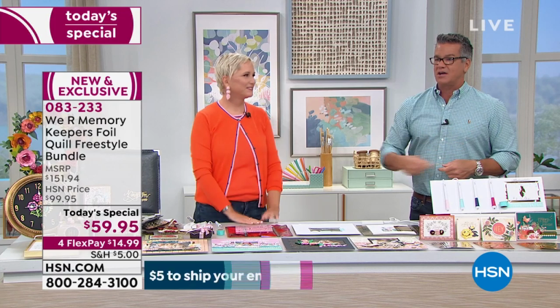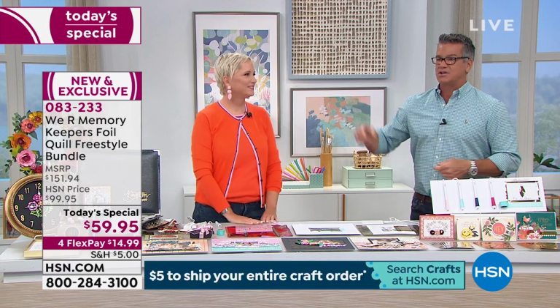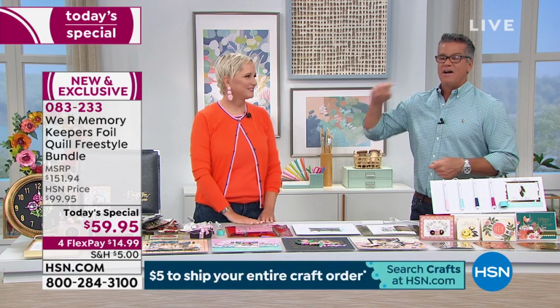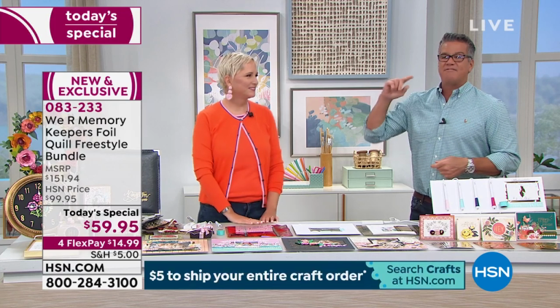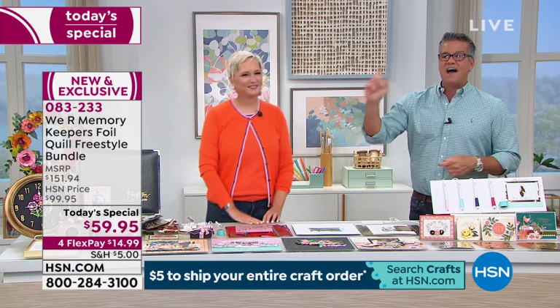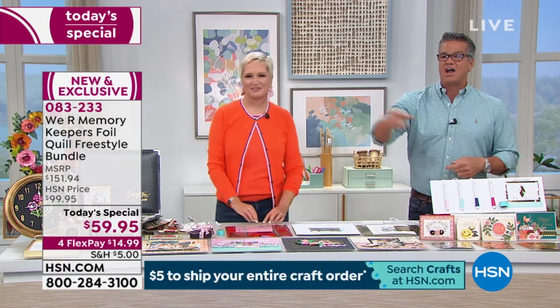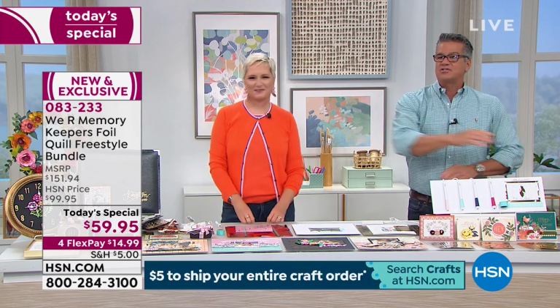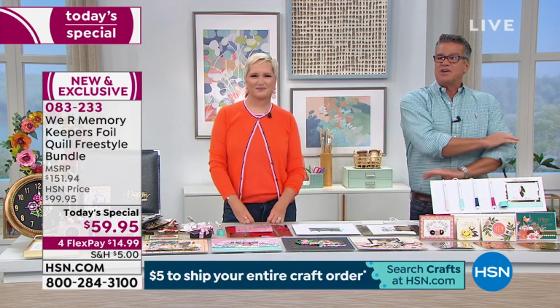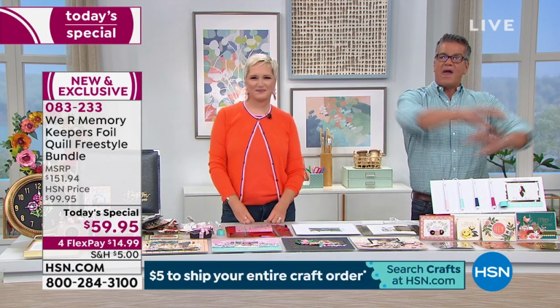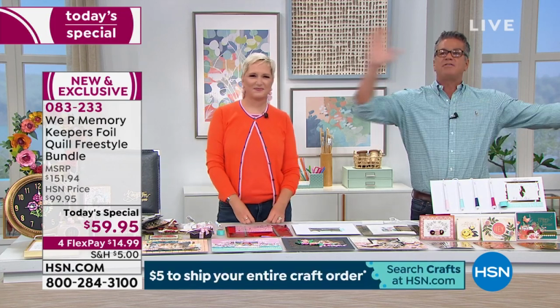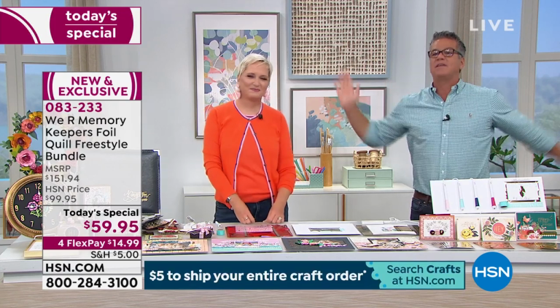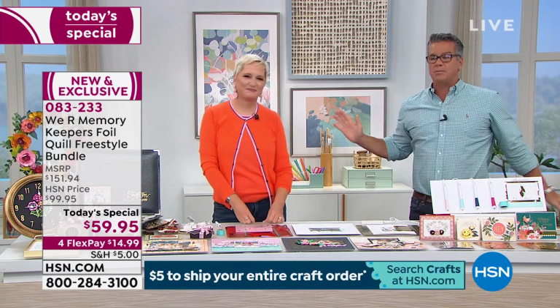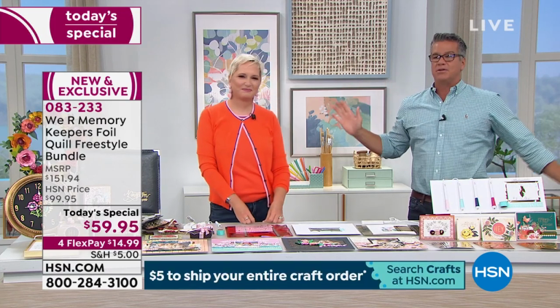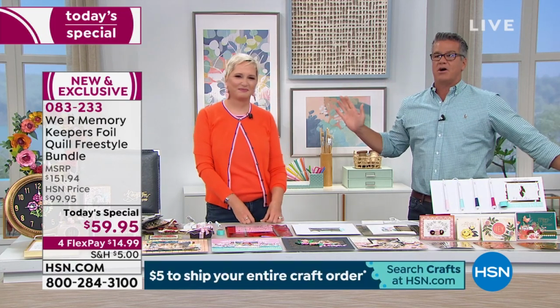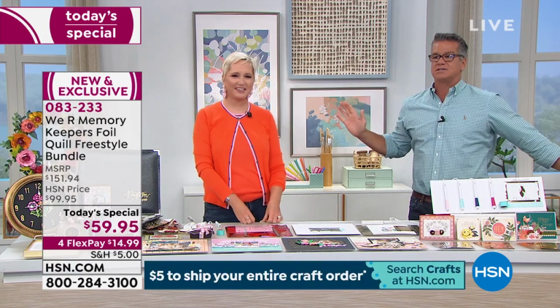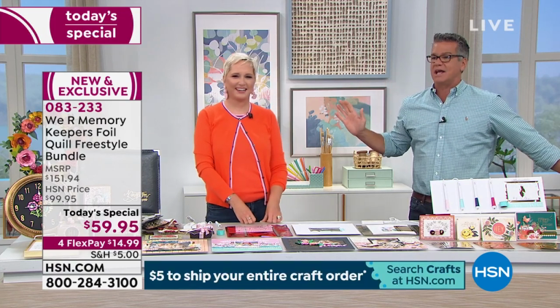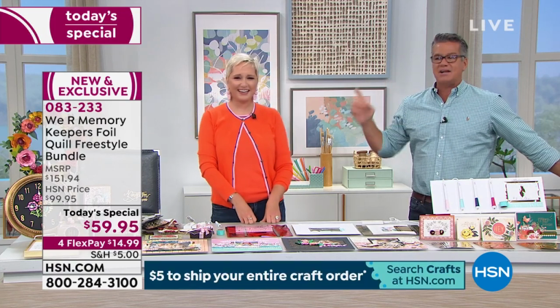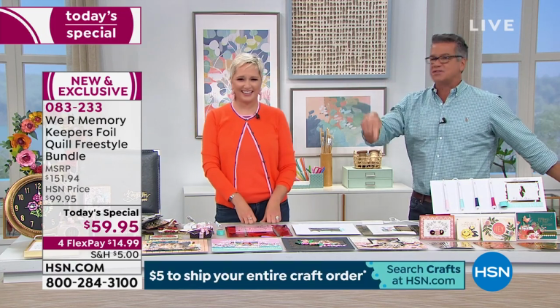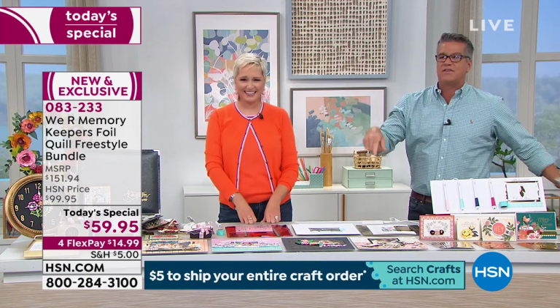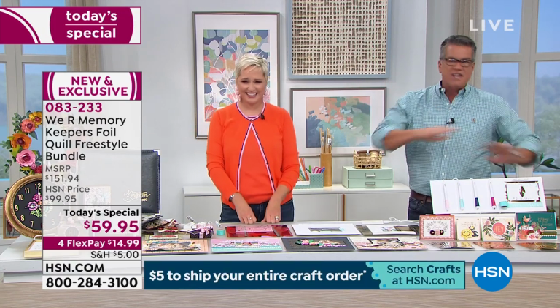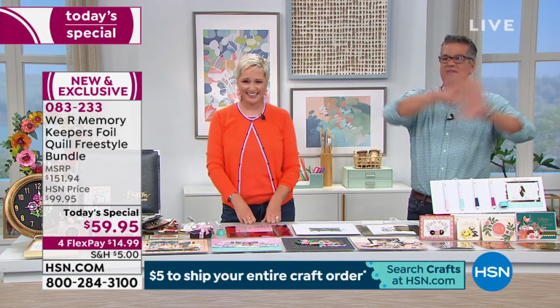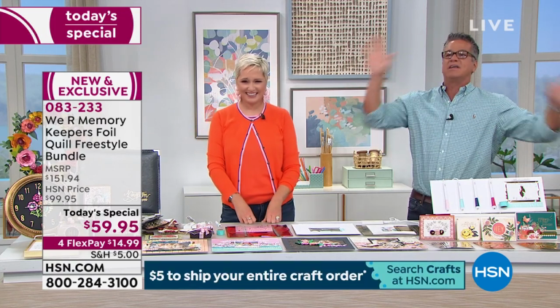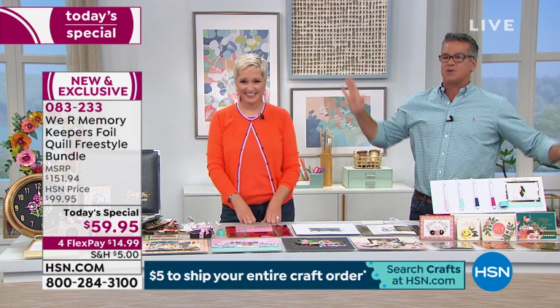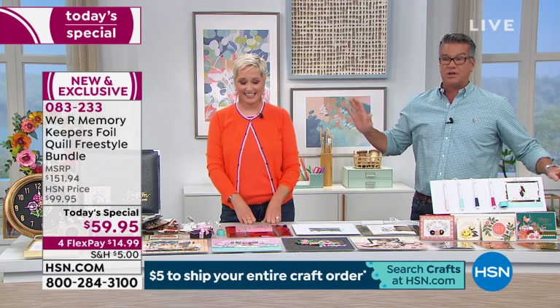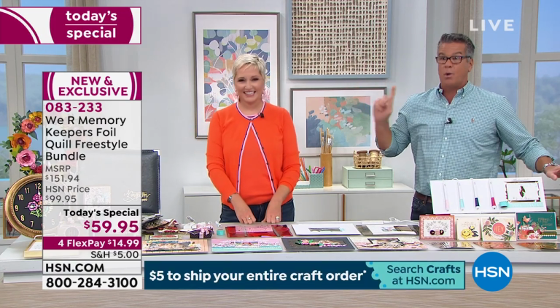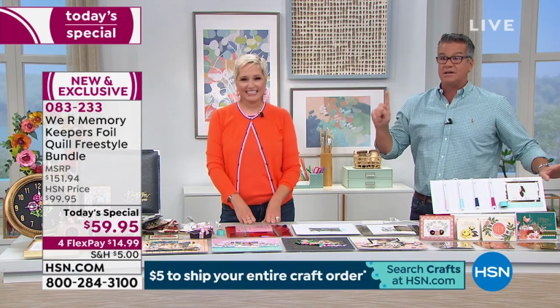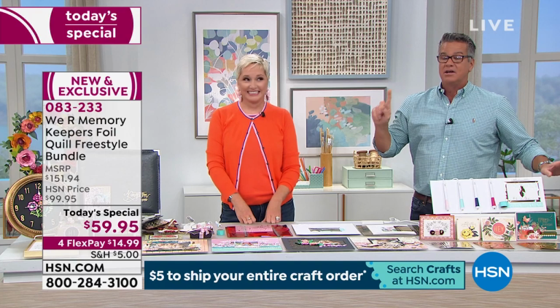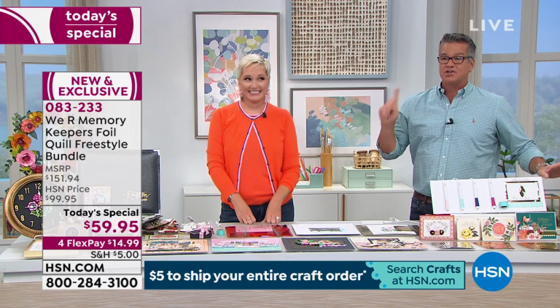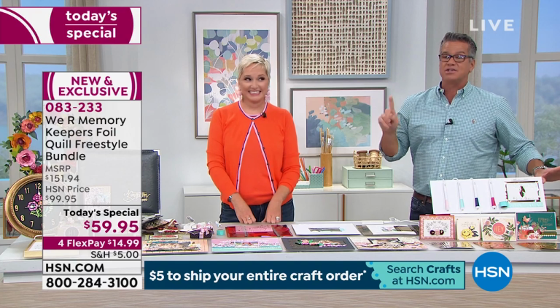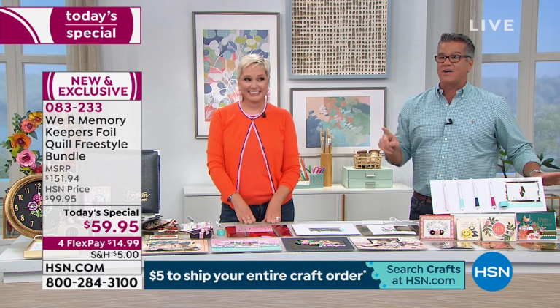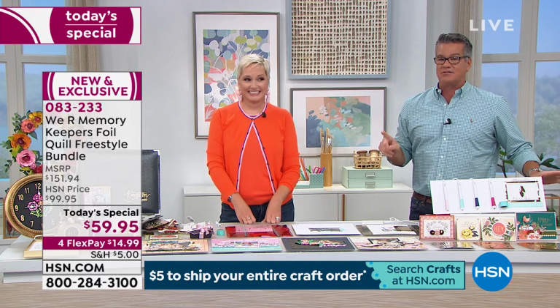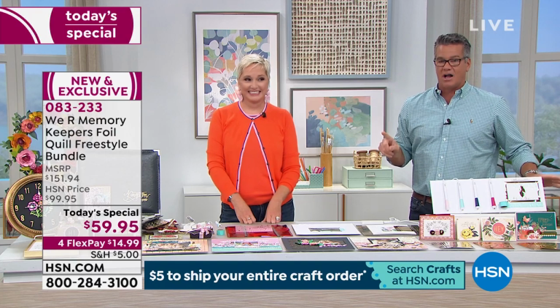Everybody is recognizing the value. We have it valued at about $150, which is what it would cost if you tried to pick up everything separately. Today, $59.95 is all you pay. It'll cost you $5 to ship, and everything you put in the cart today — not just this item — everything ships for one flat charge of $5.